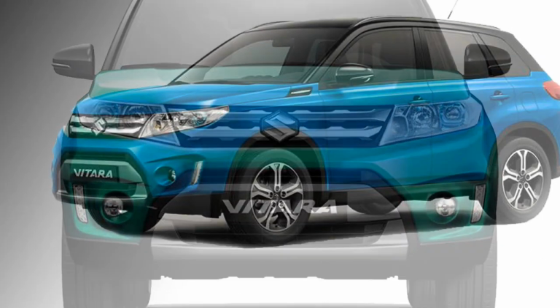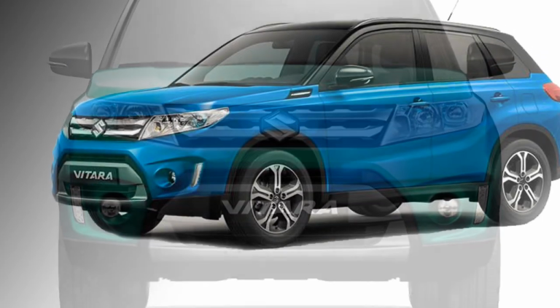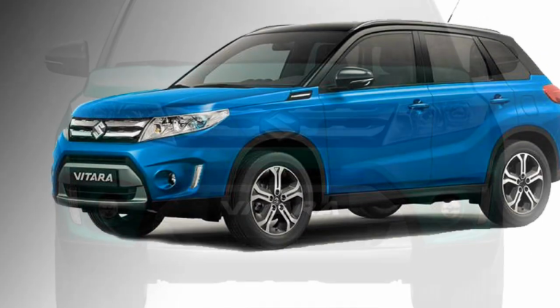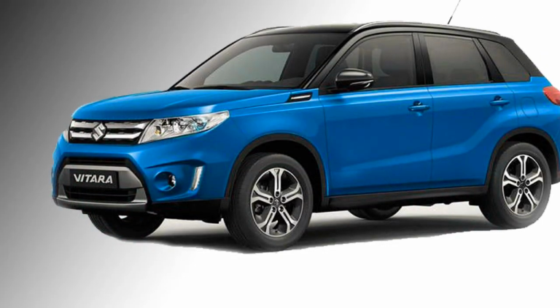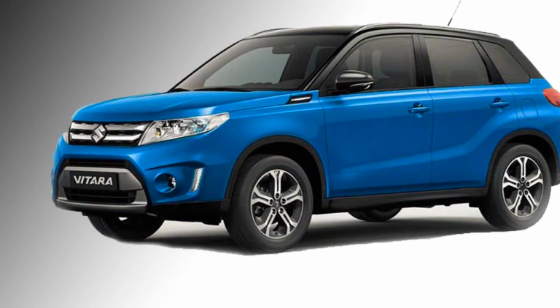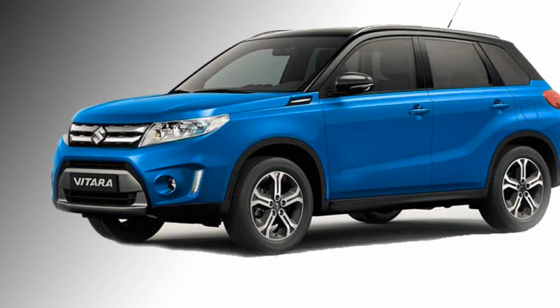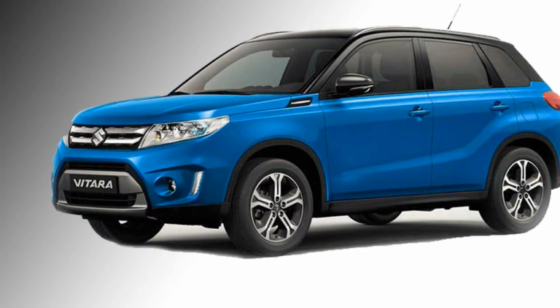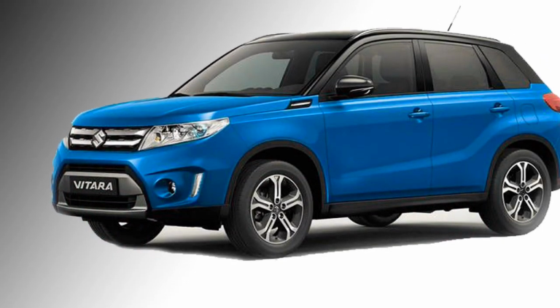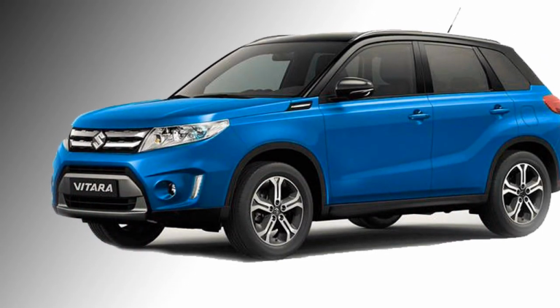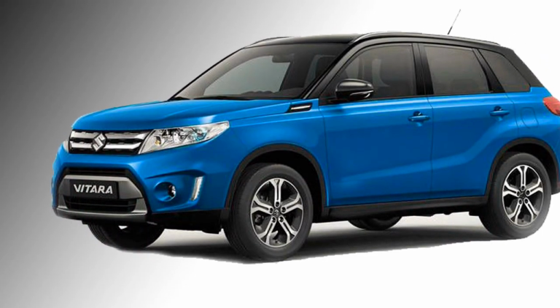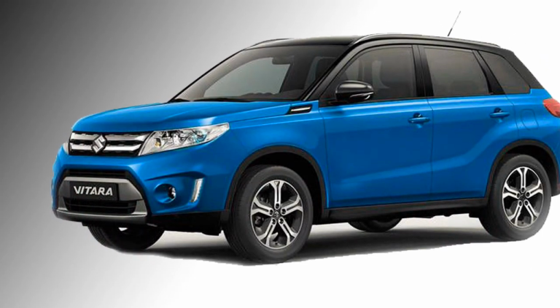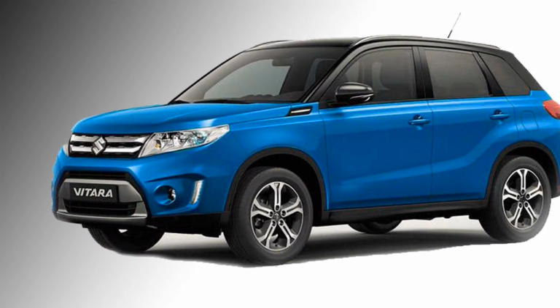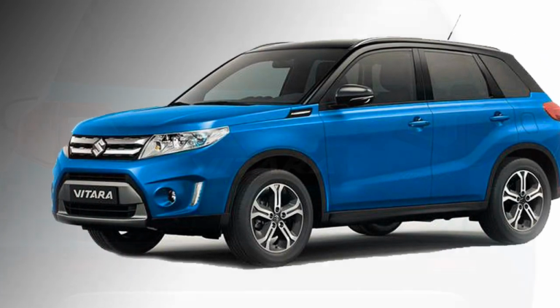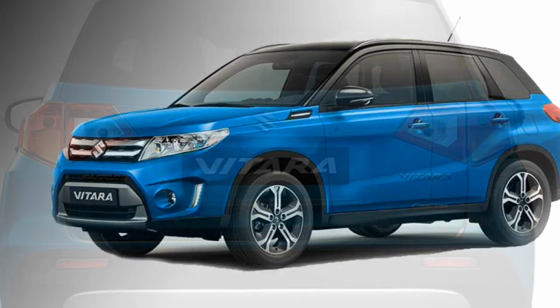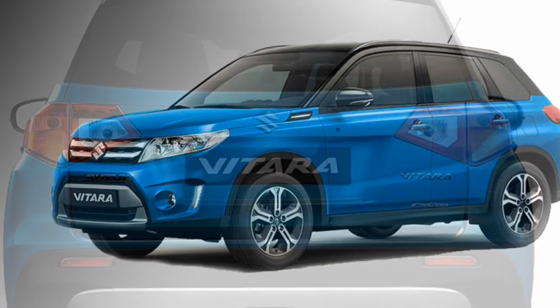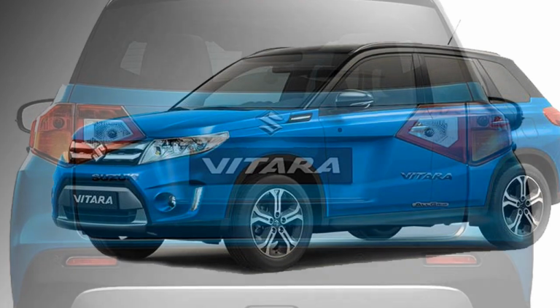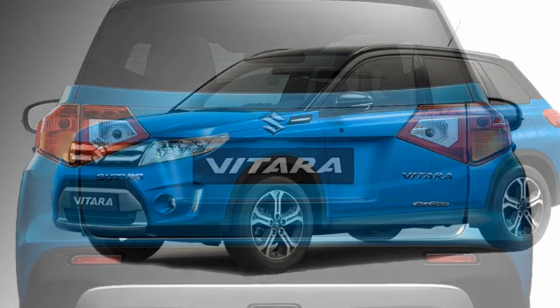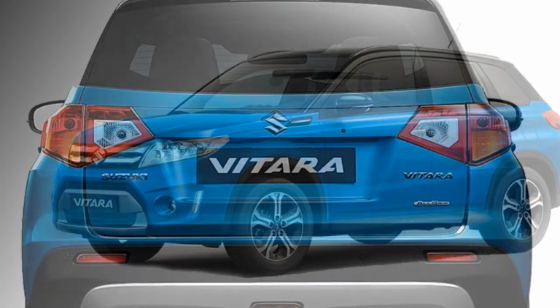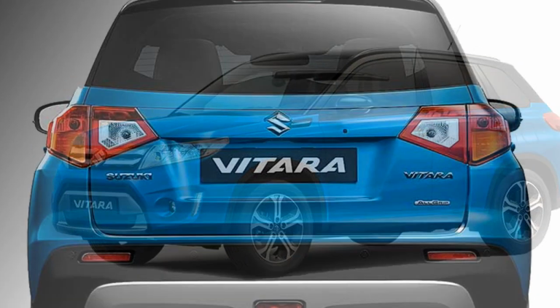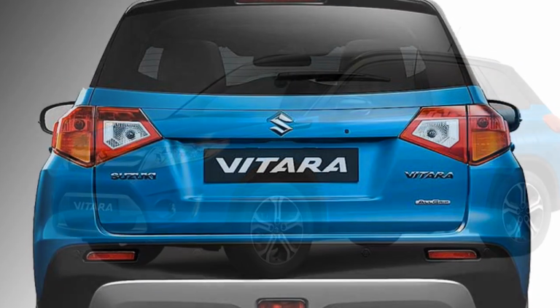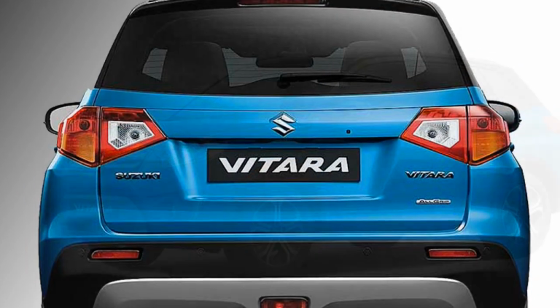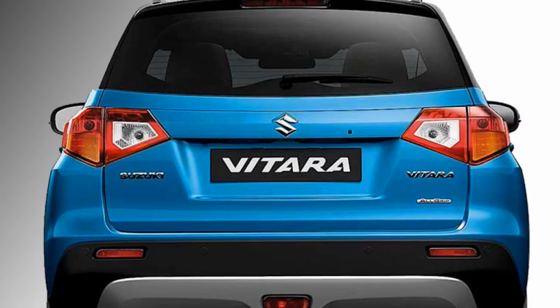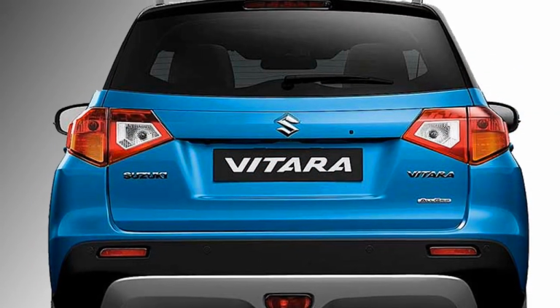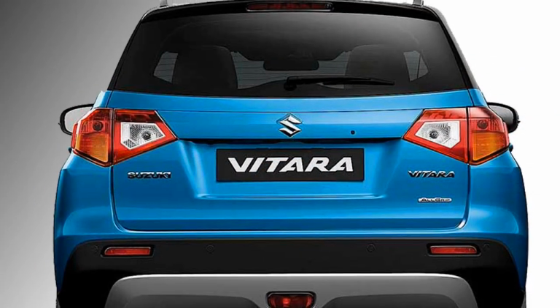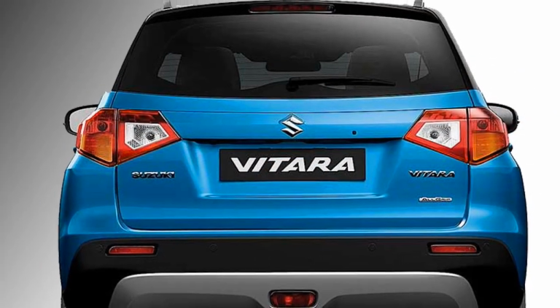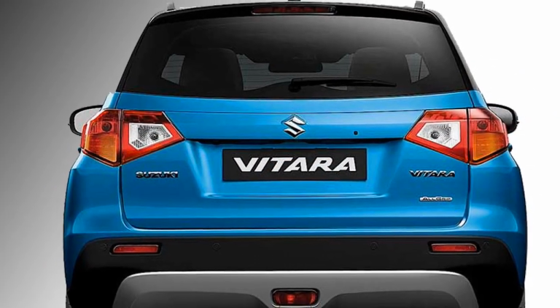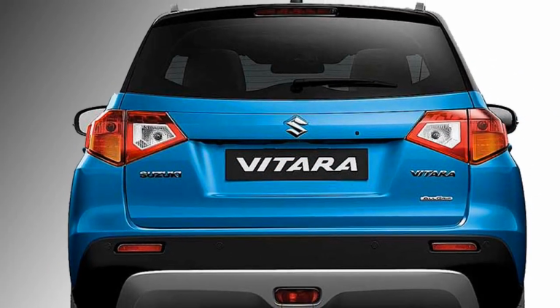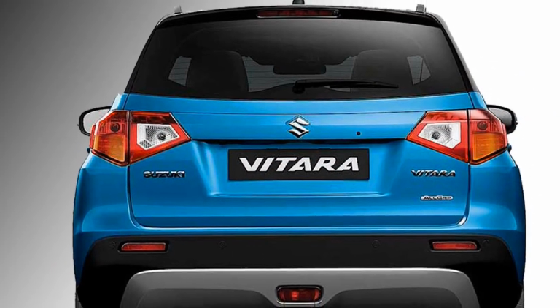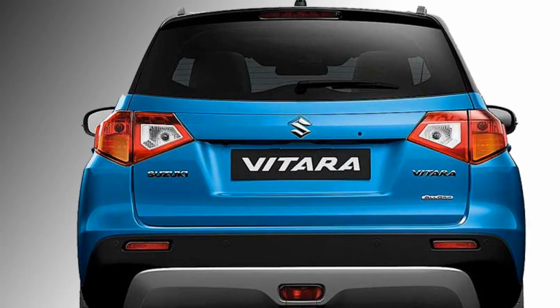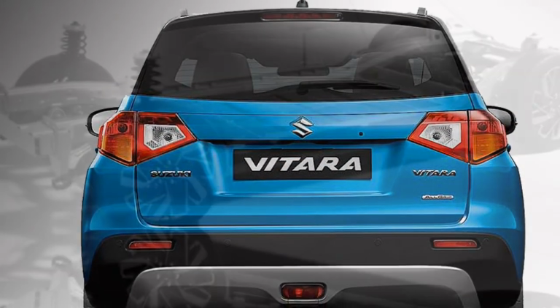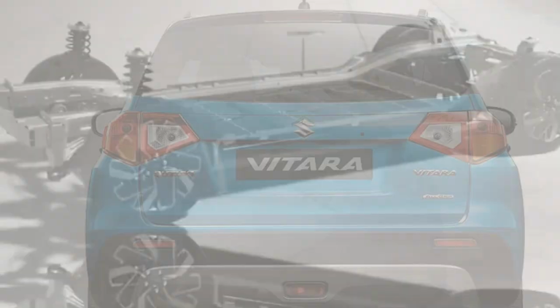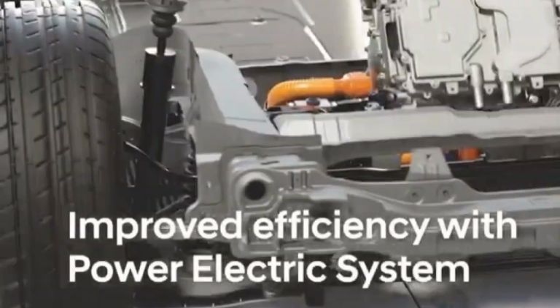After launch, it will have to compete against Hyundai Creta, Renault Duster, Mahindra XUV B300, and the Nissan Terrano.